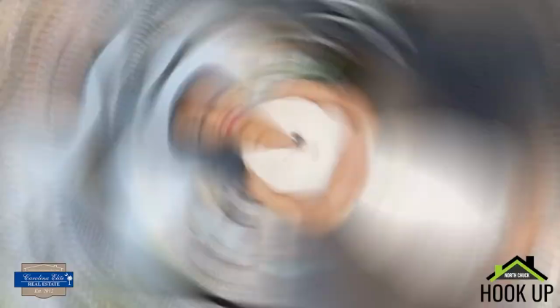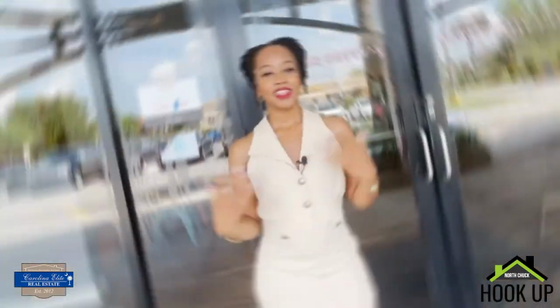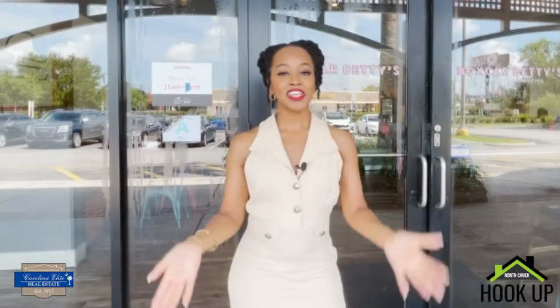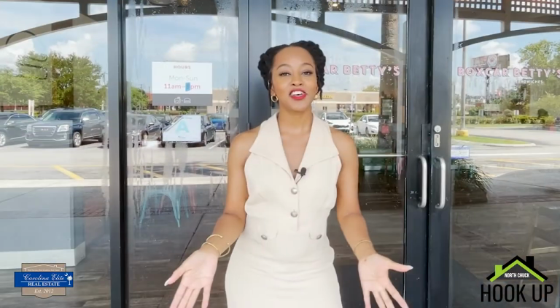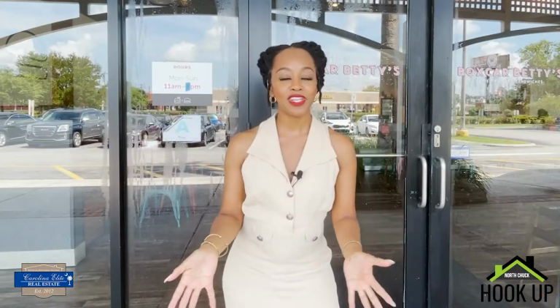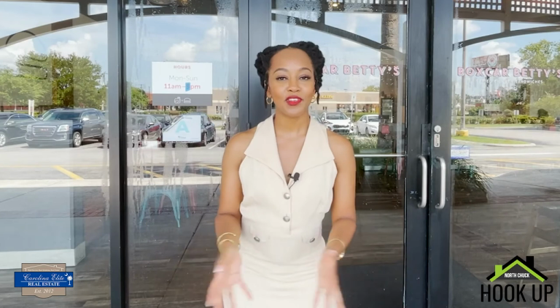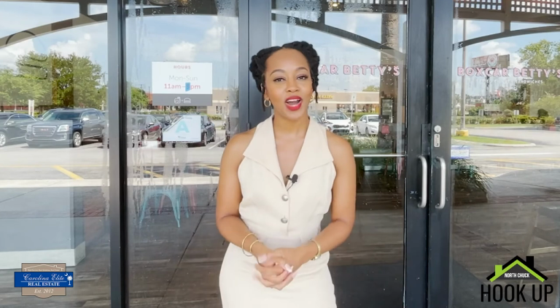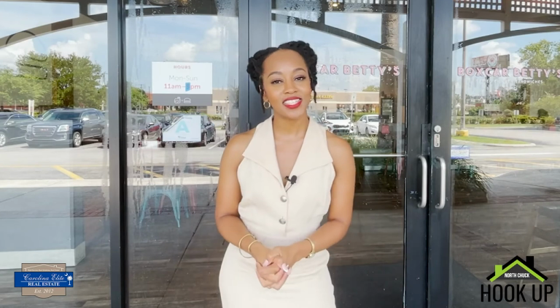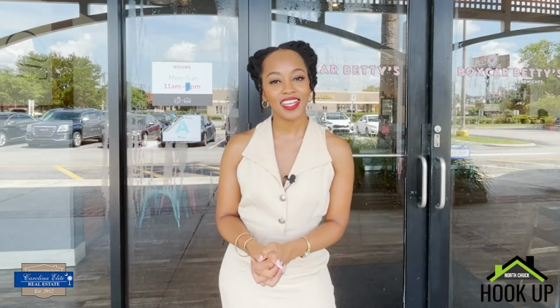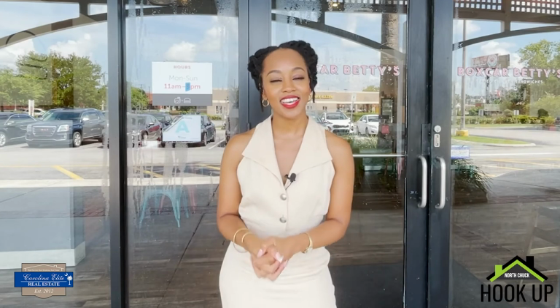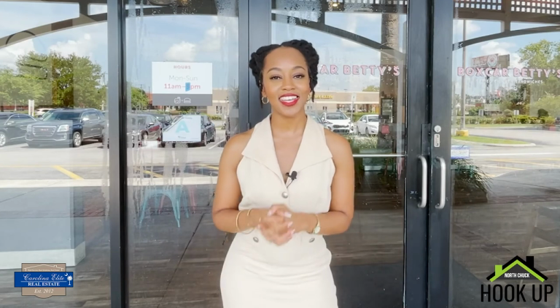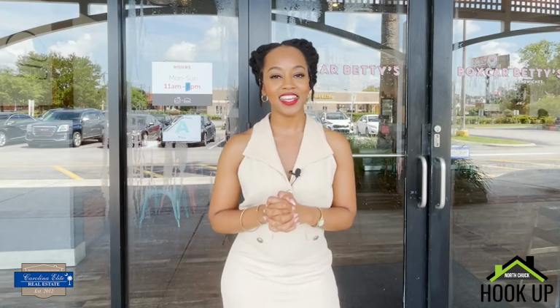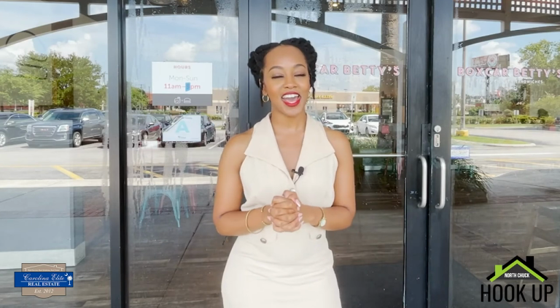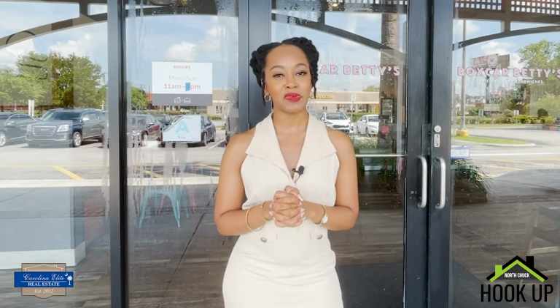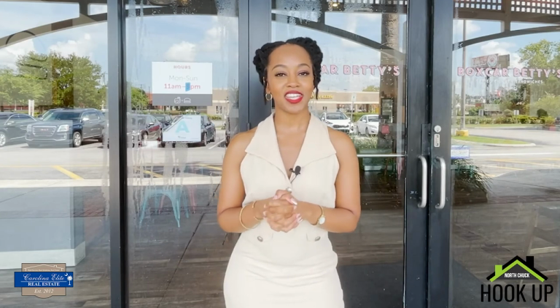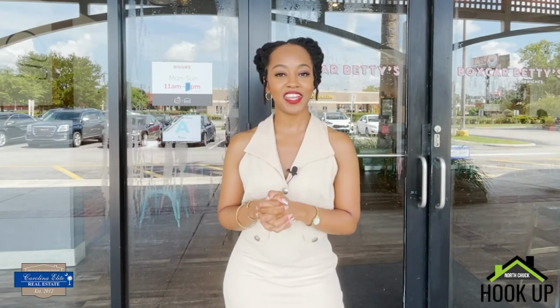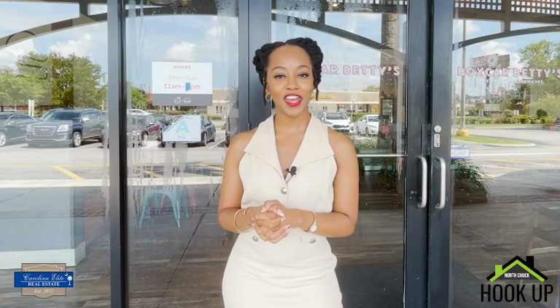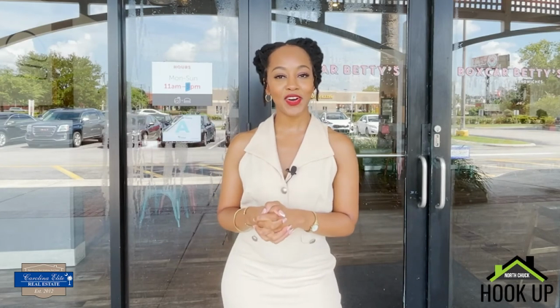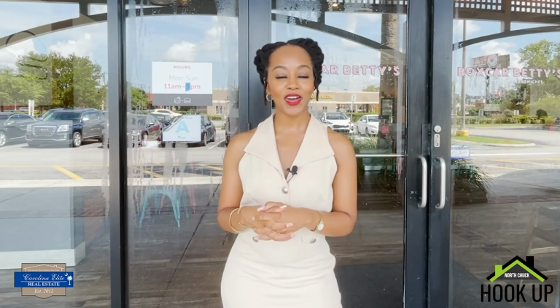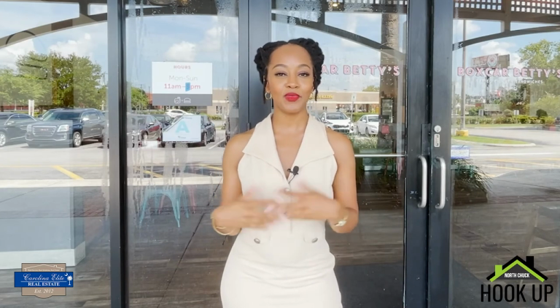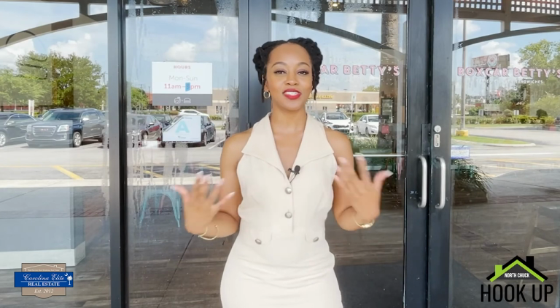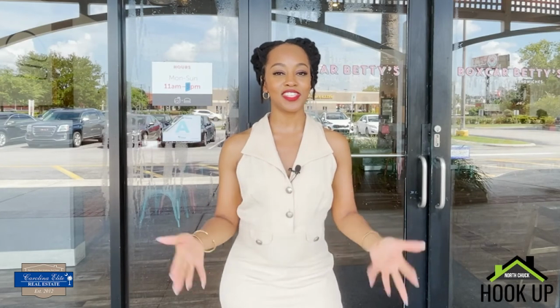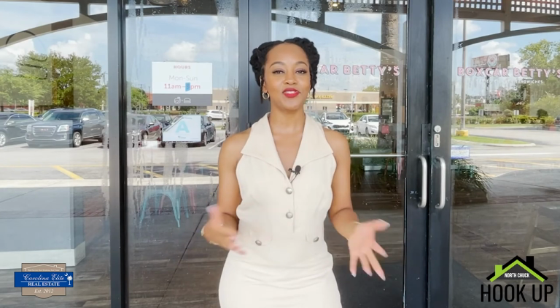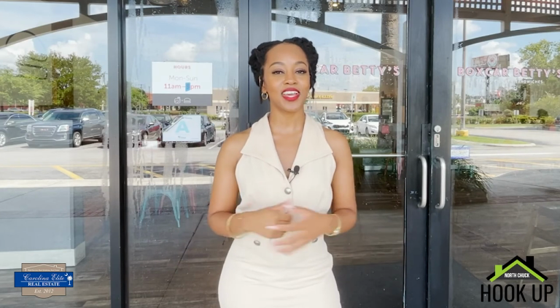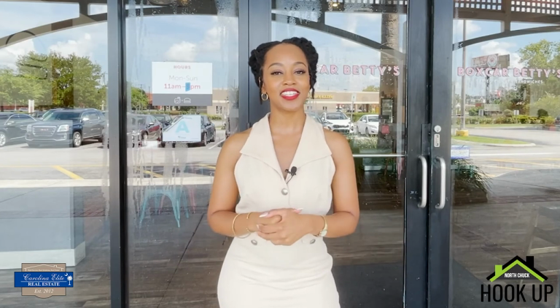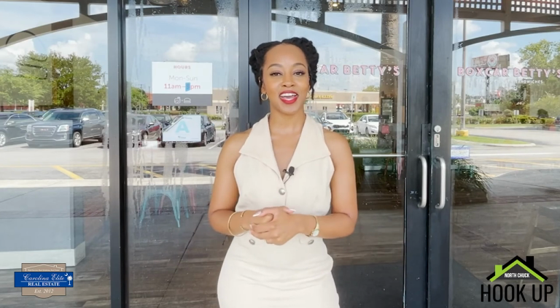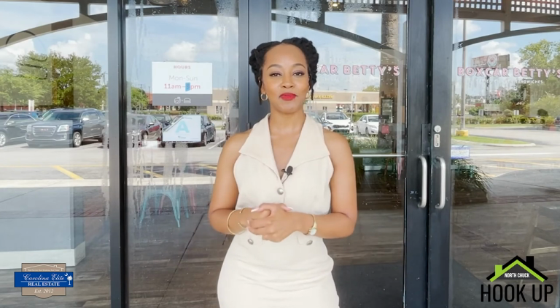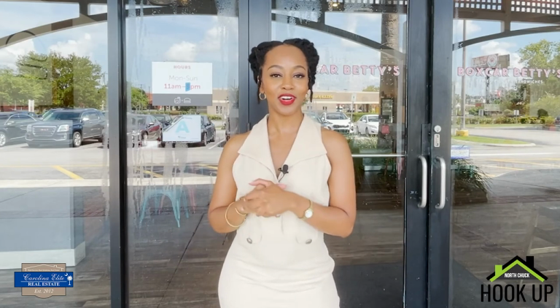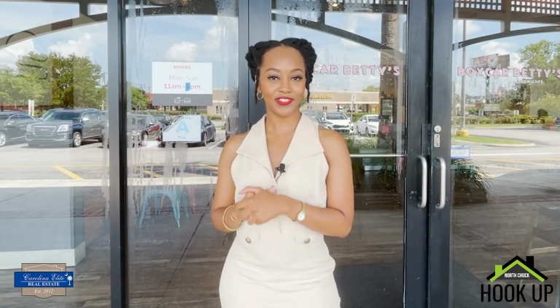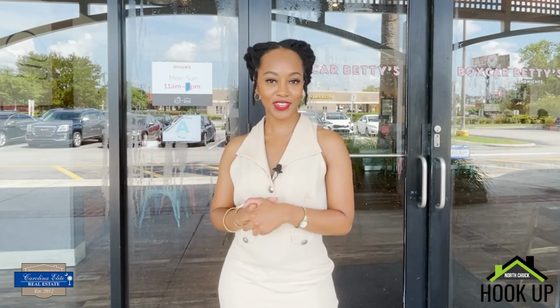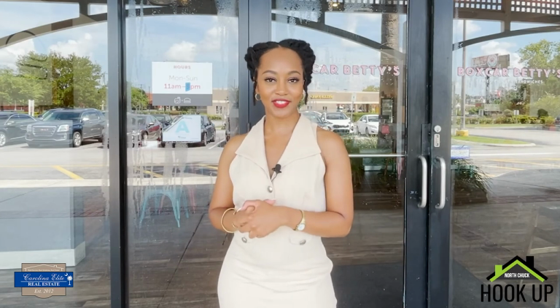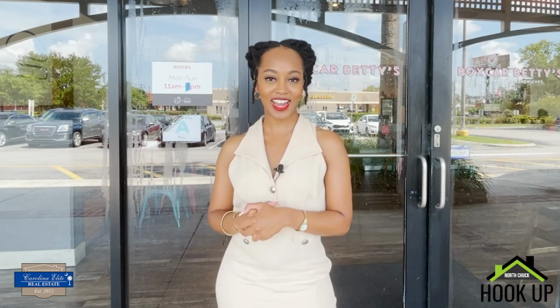Thanks so much for watching. Again, I am Janielle Edge, and we'll see you next time on Foodie Fridays.